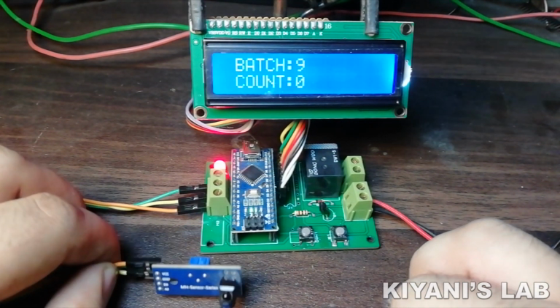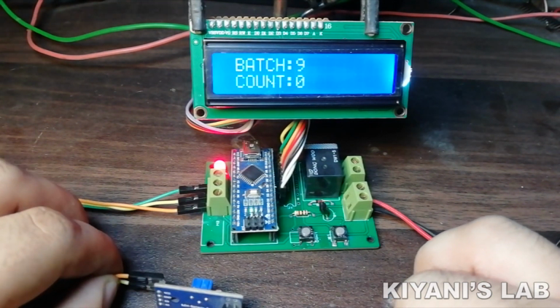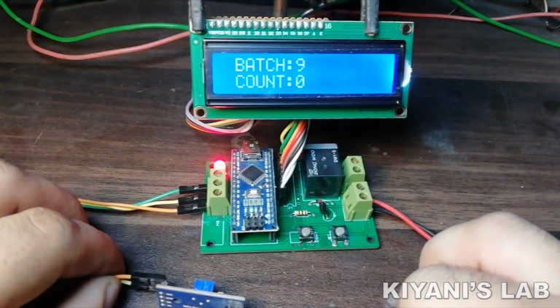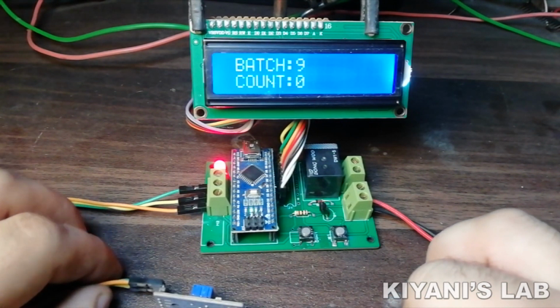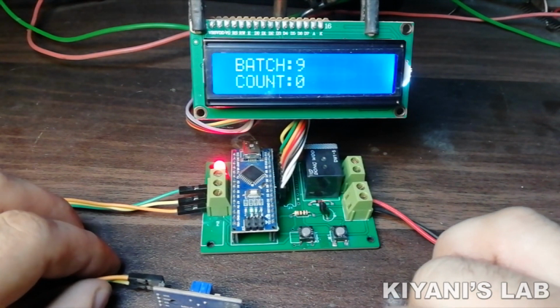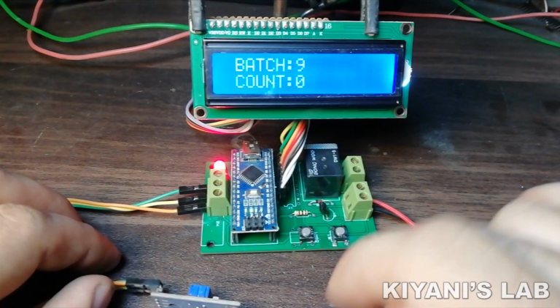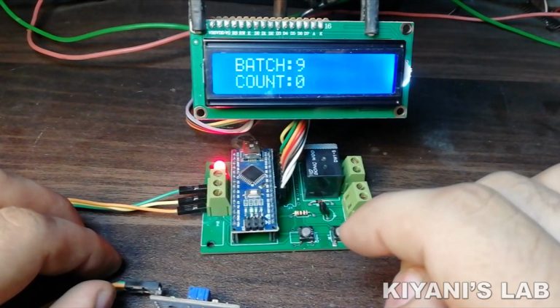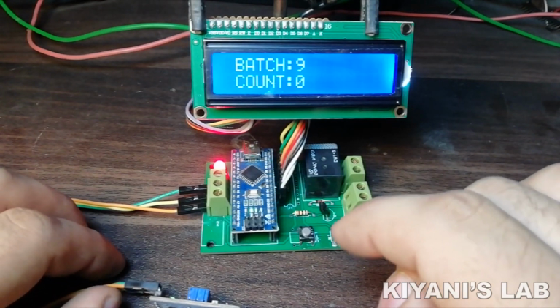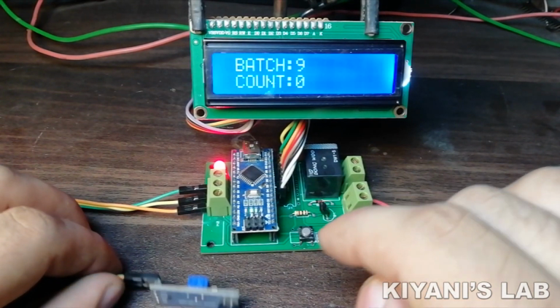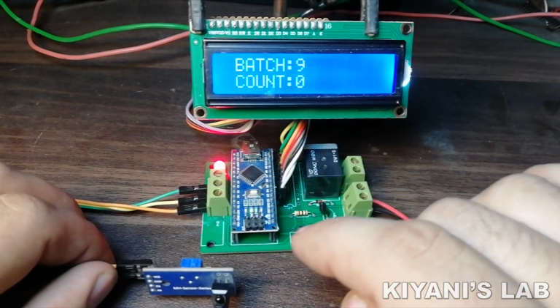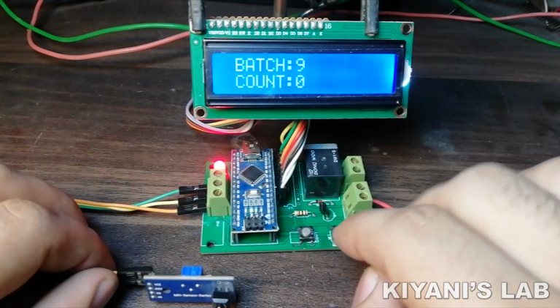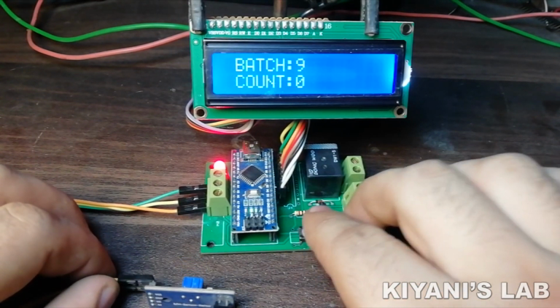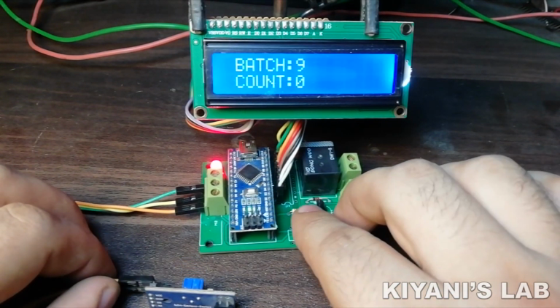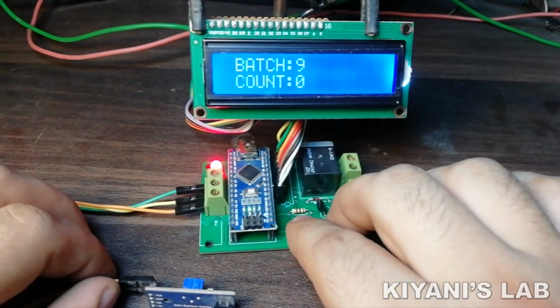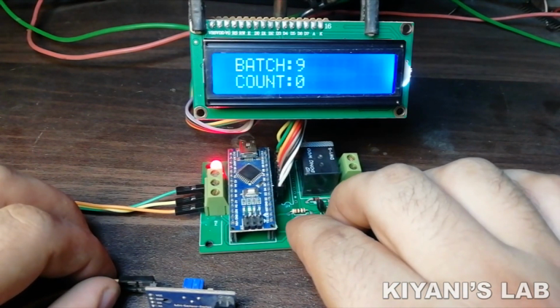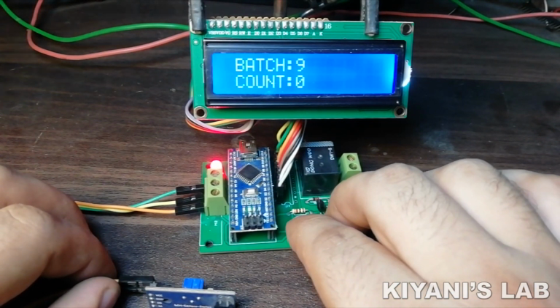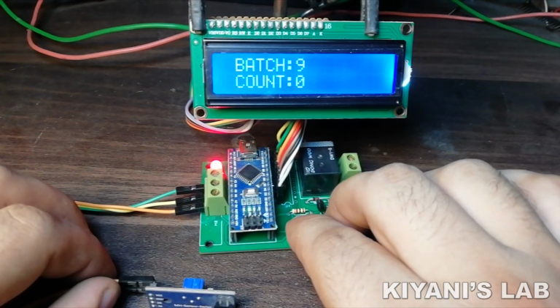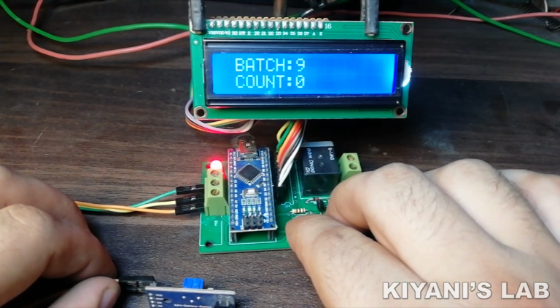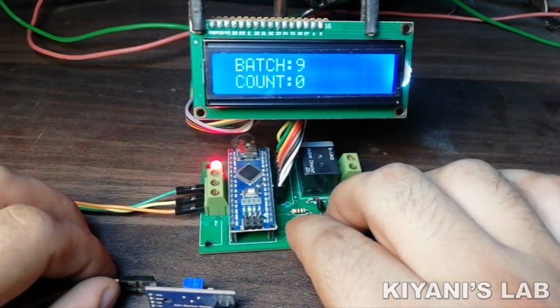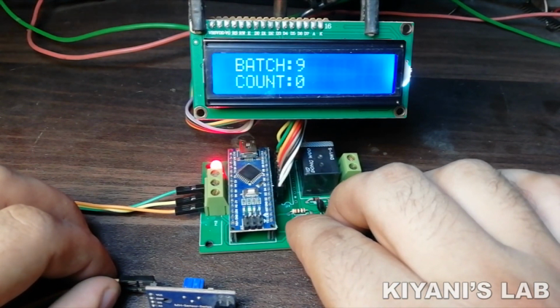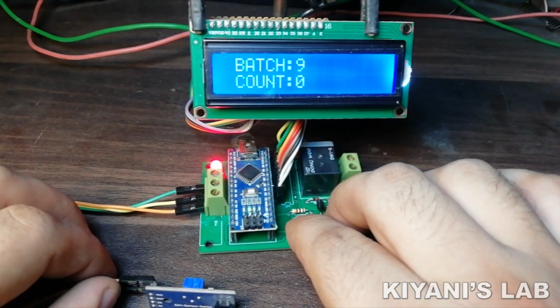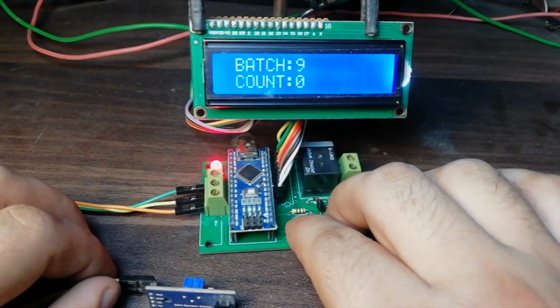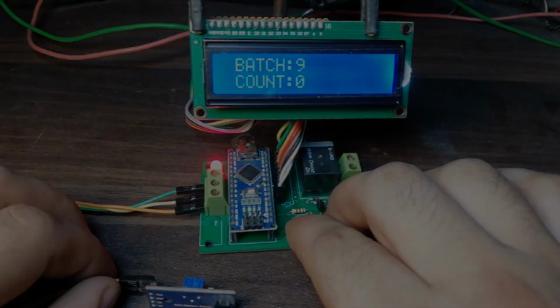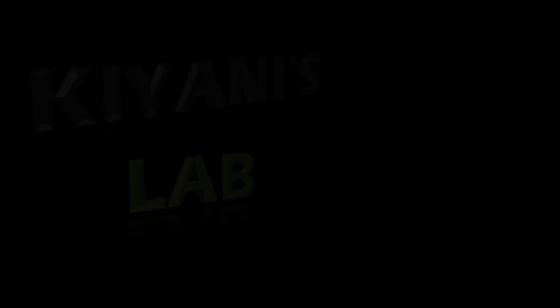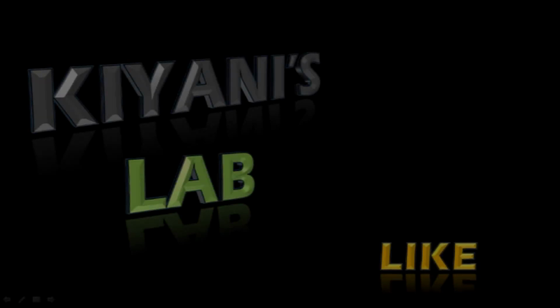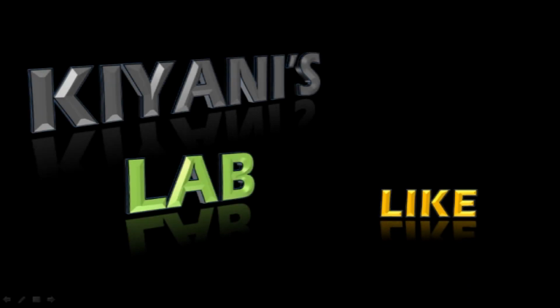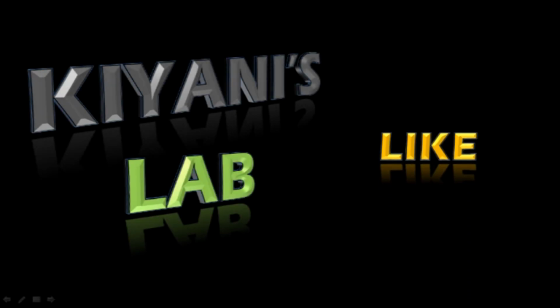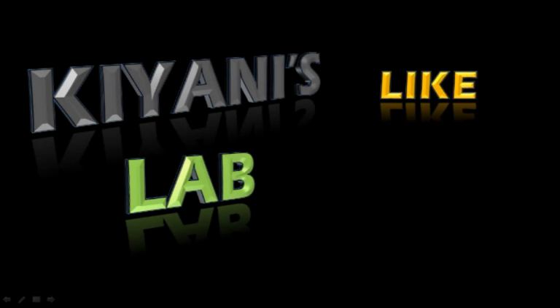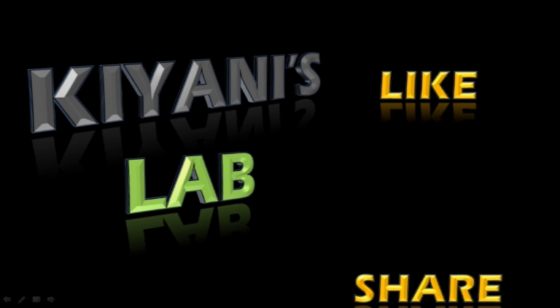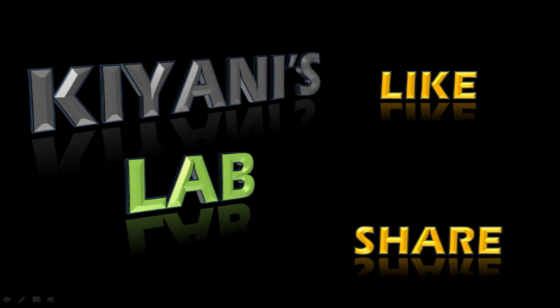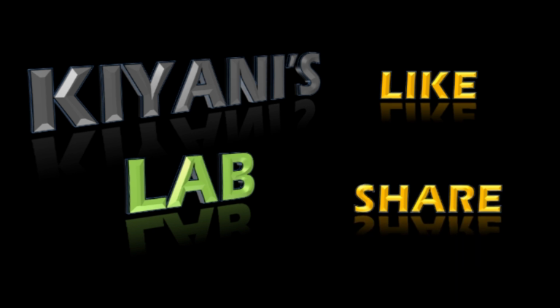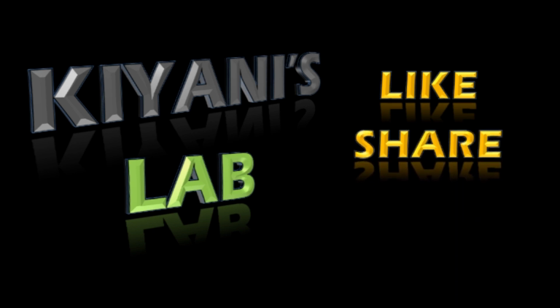That's it for today's video. I hope you have enjoyed this video. For more videos like this, stay tuned and I will see you in the next video.